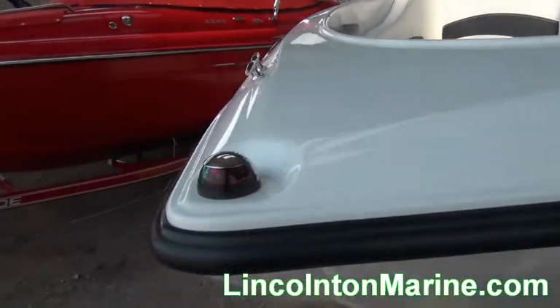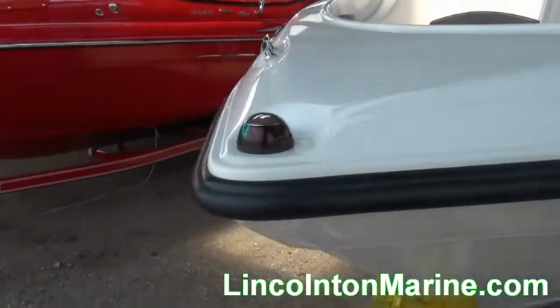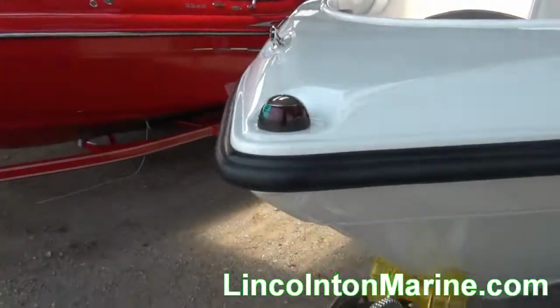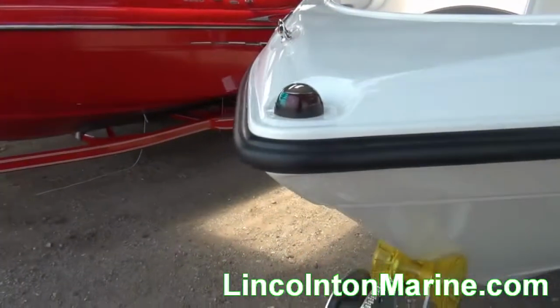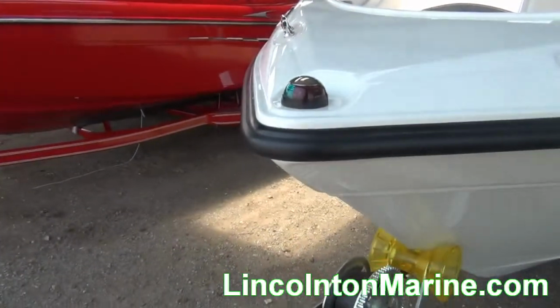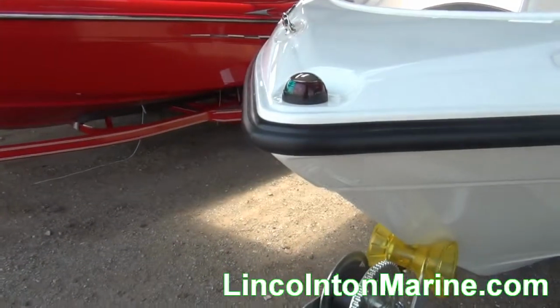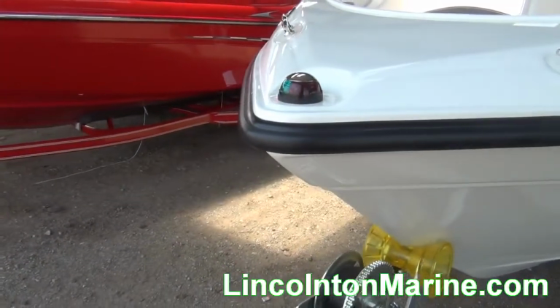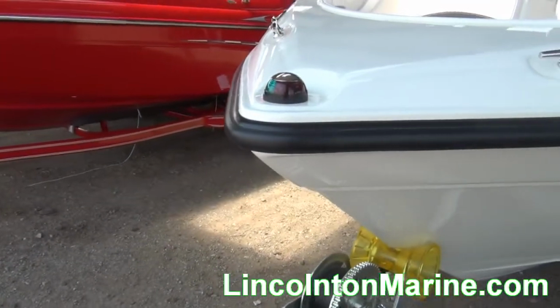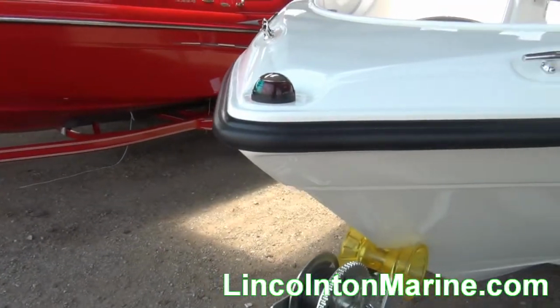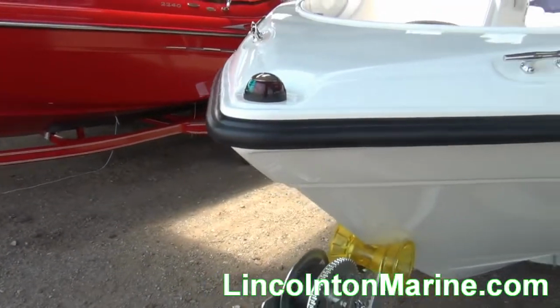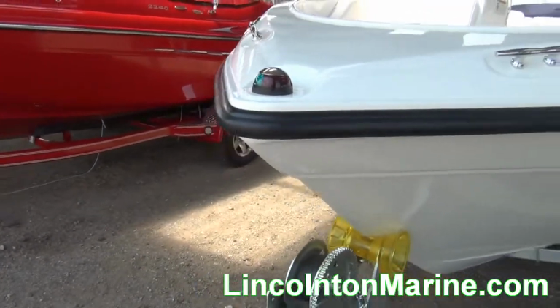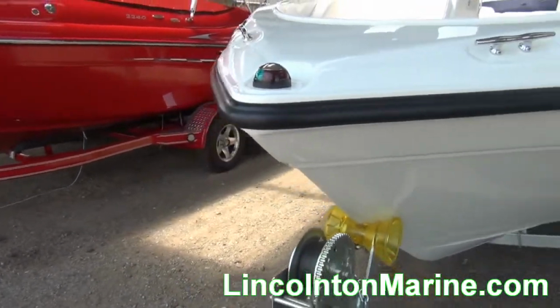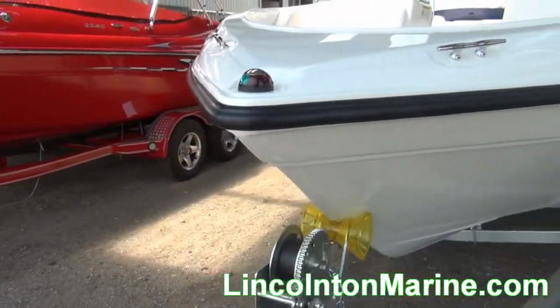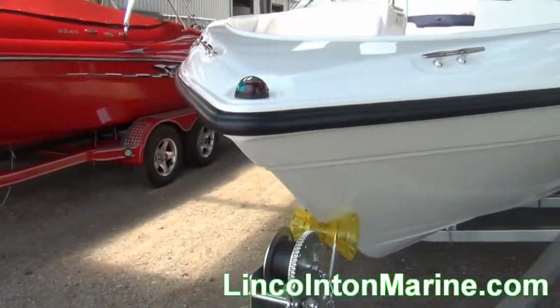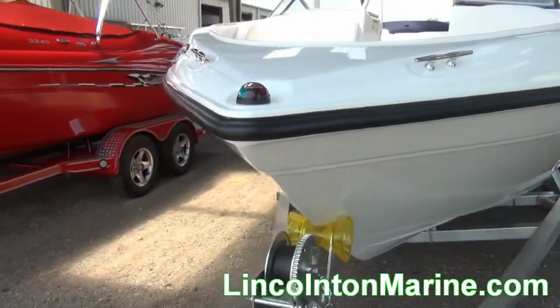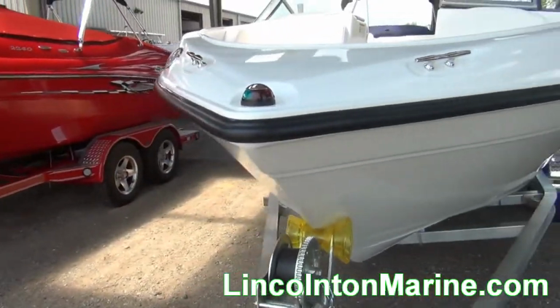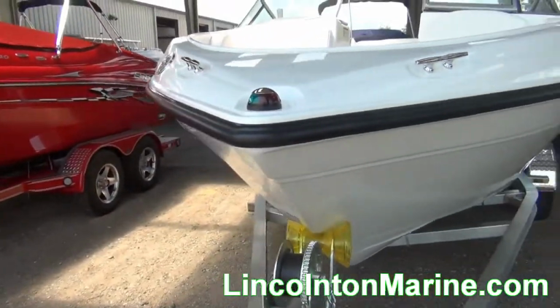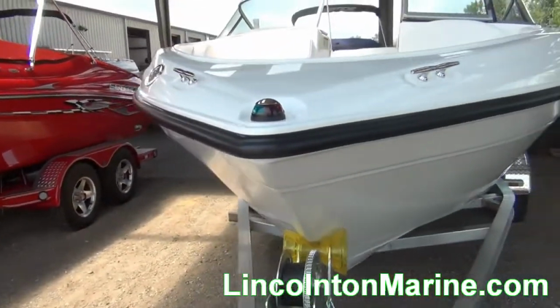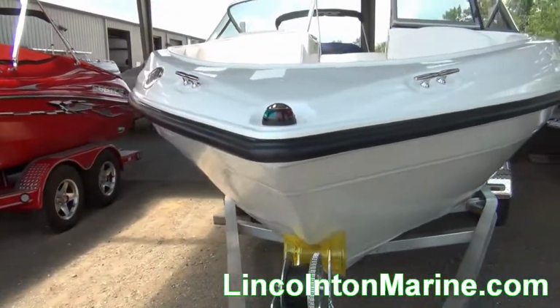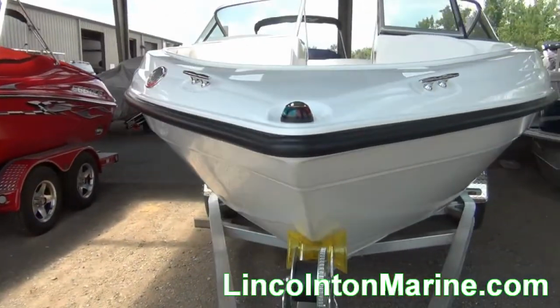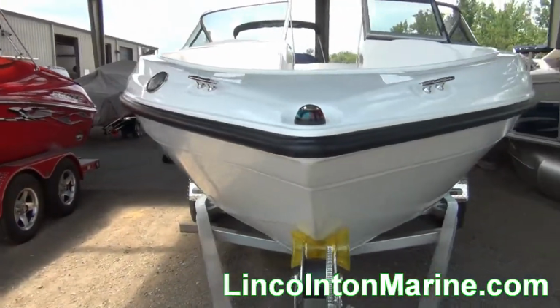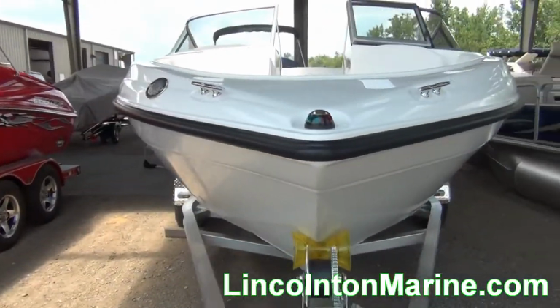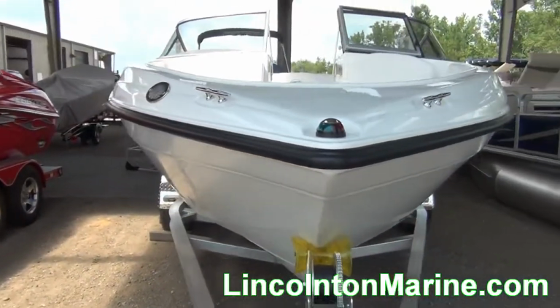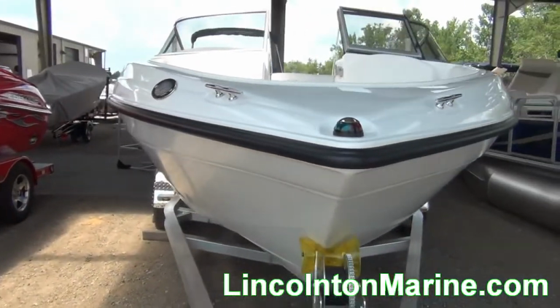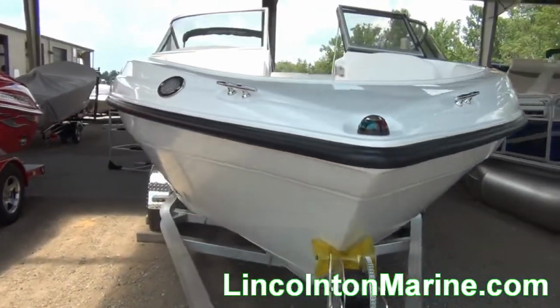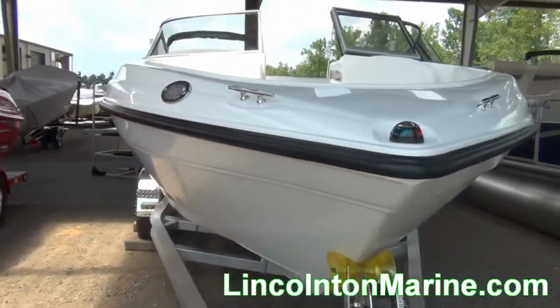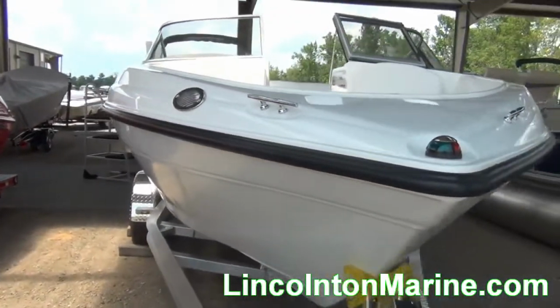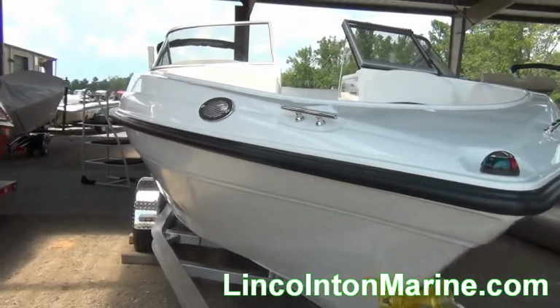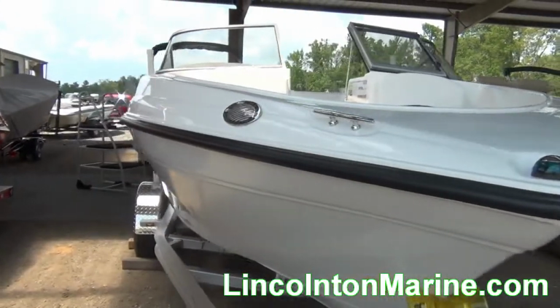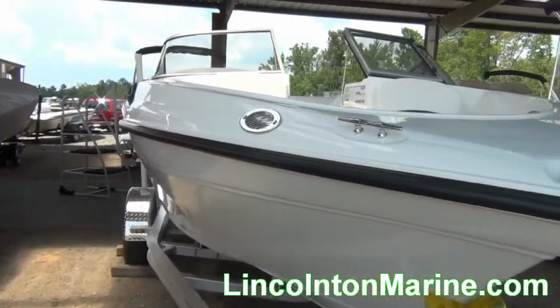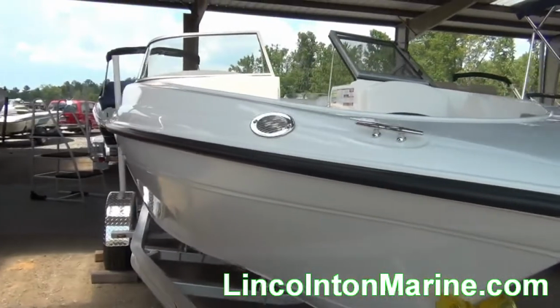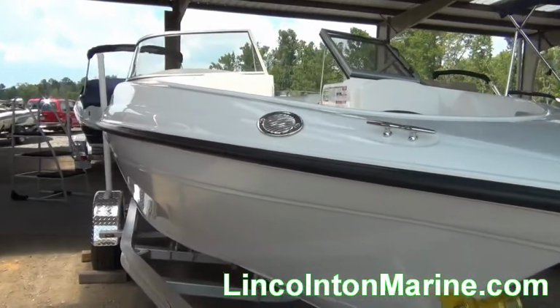Sit back, relax, and enjoy the video. Thank you for visiting our website at Lincolnton Marine.